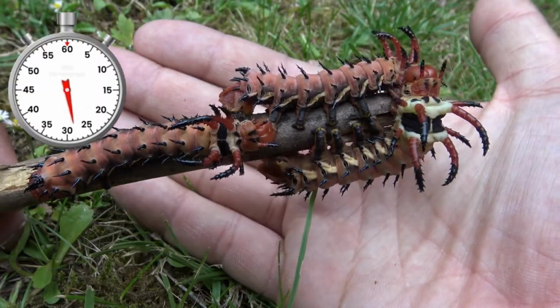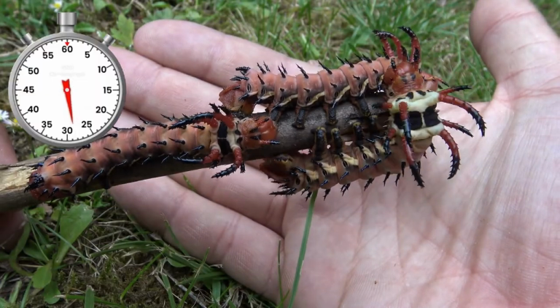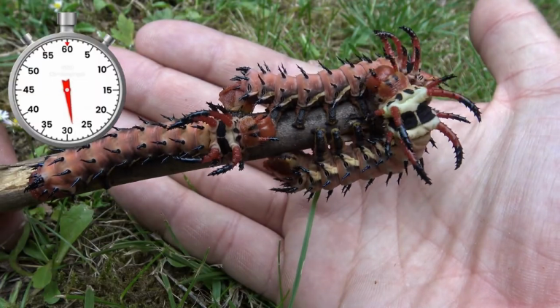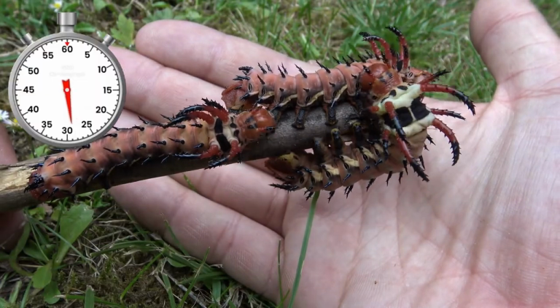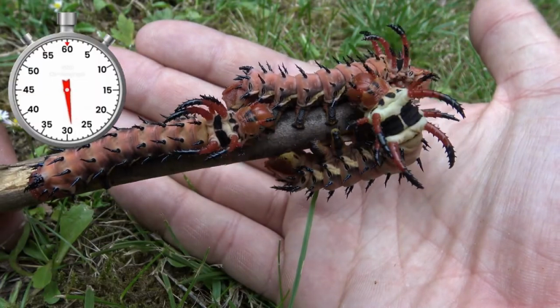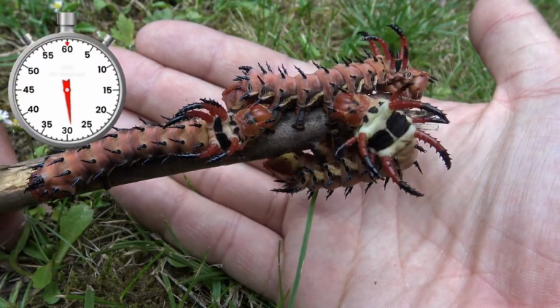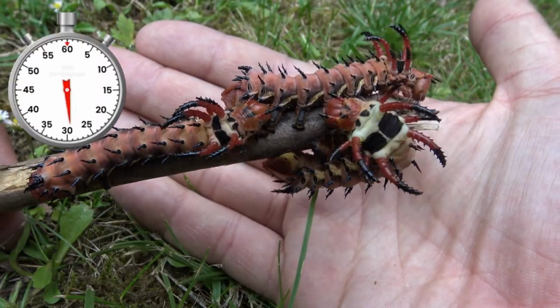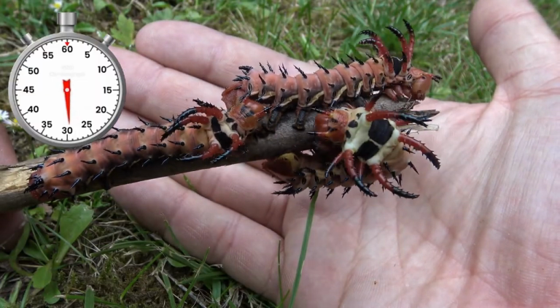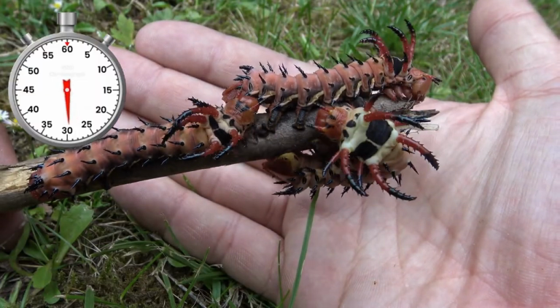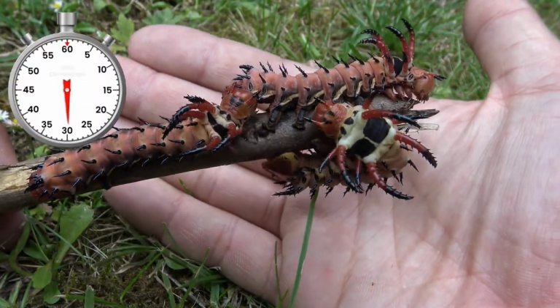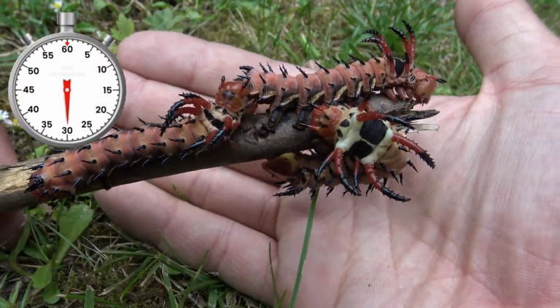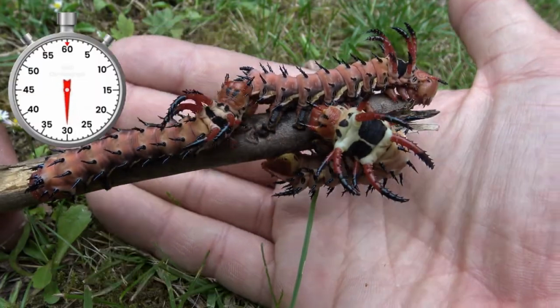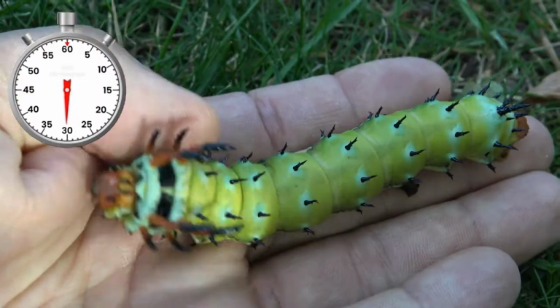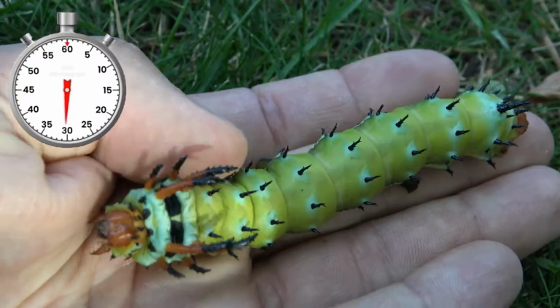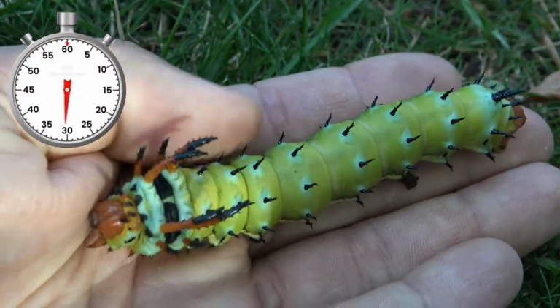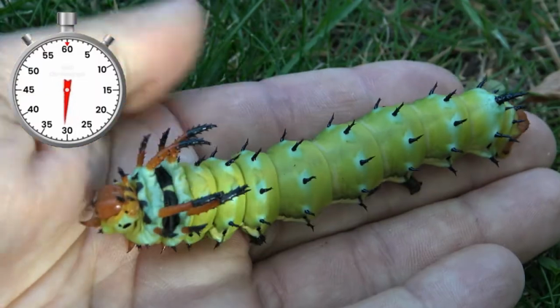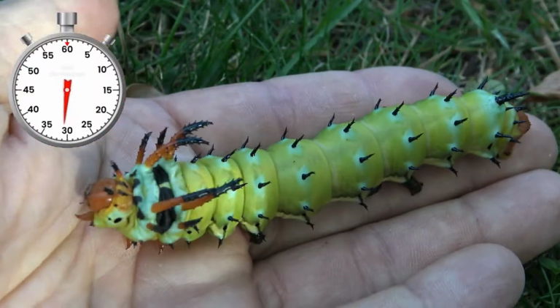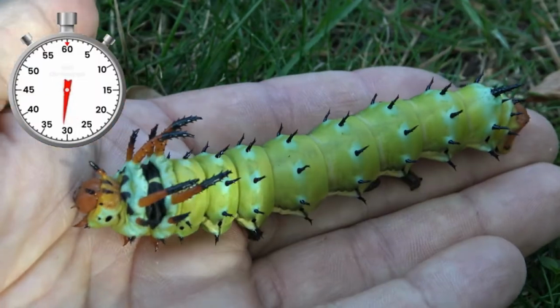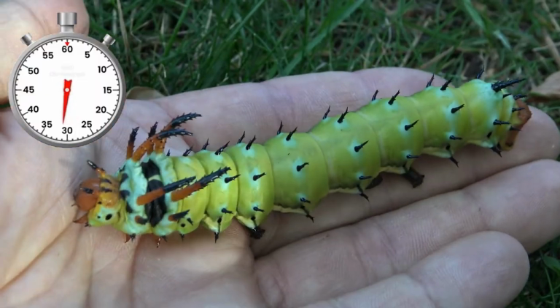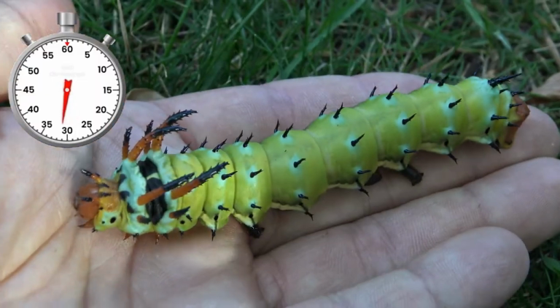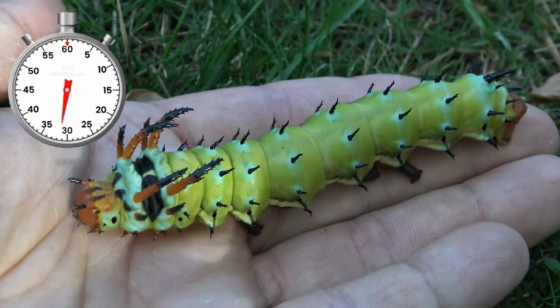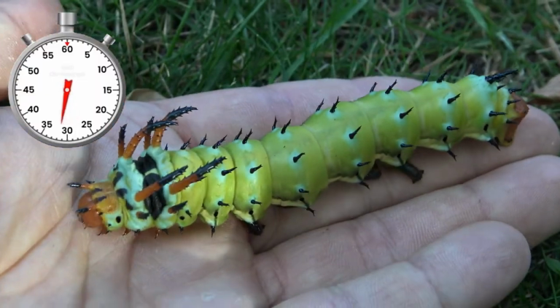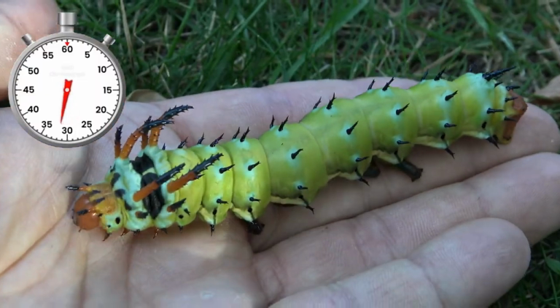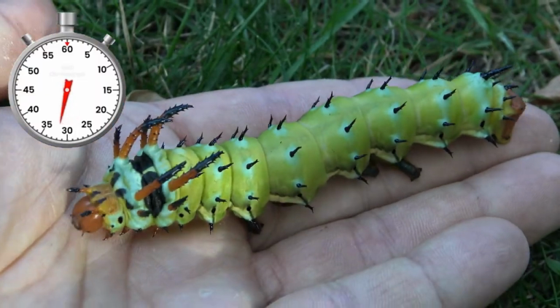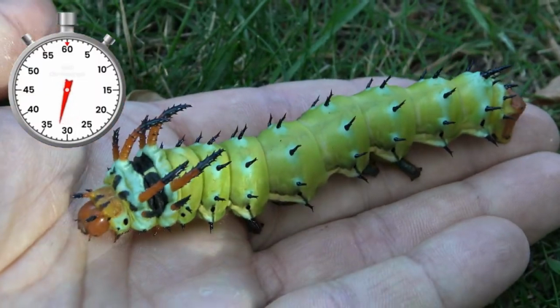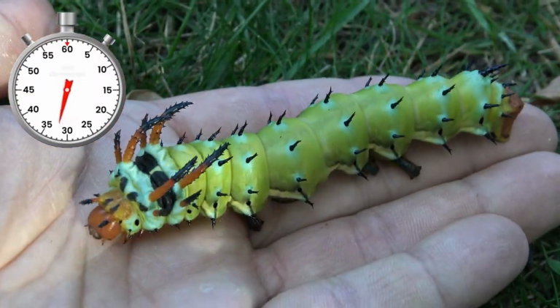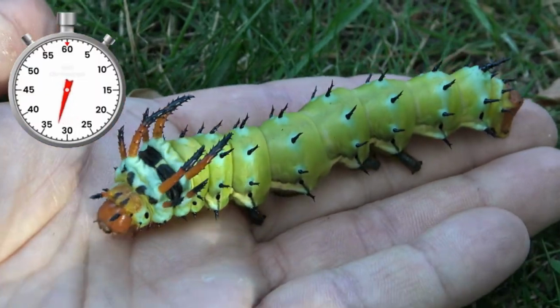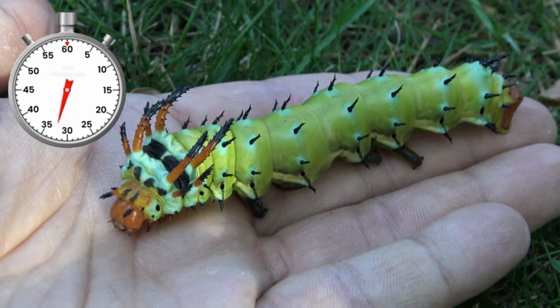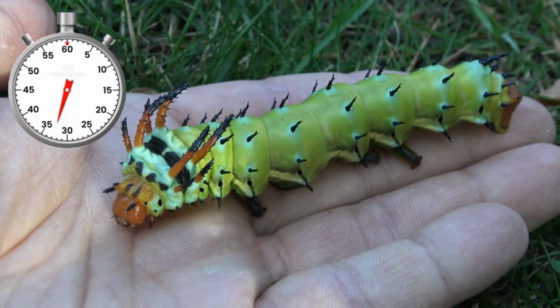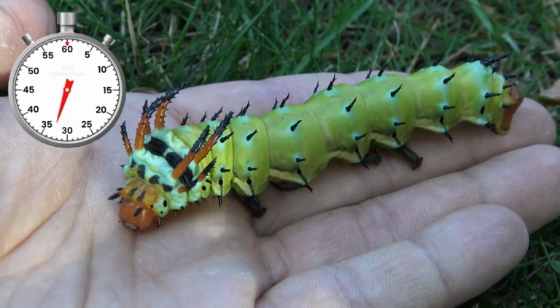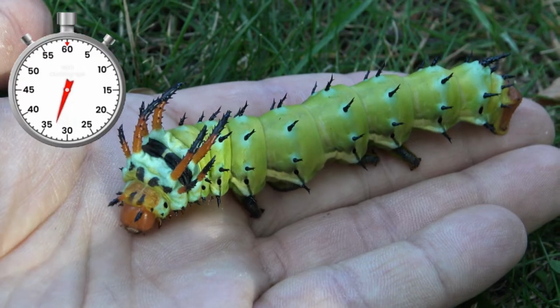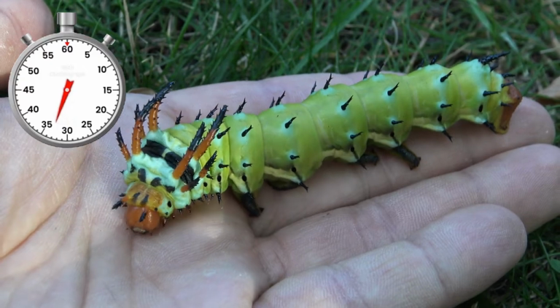But the real change happens in instar number 5. For a few days they are brown, but they turn green over time and grow to humongous sizes.